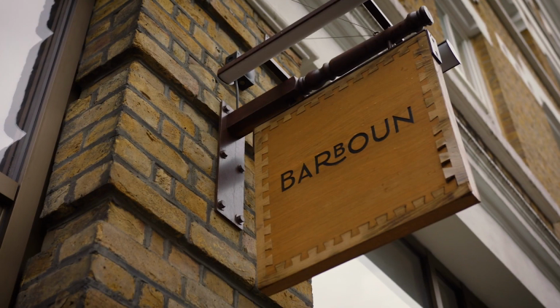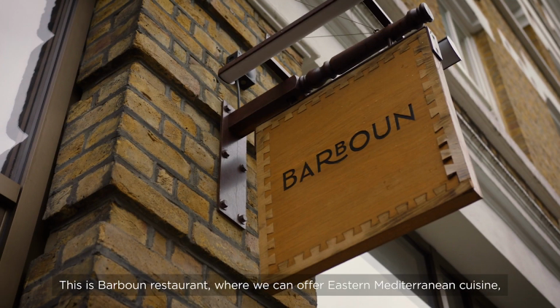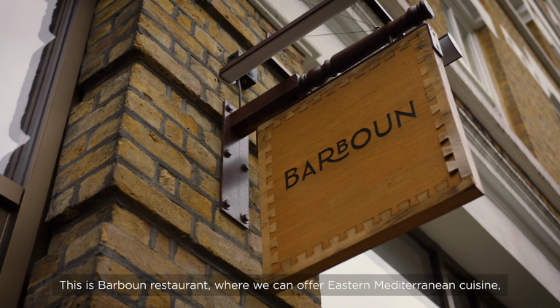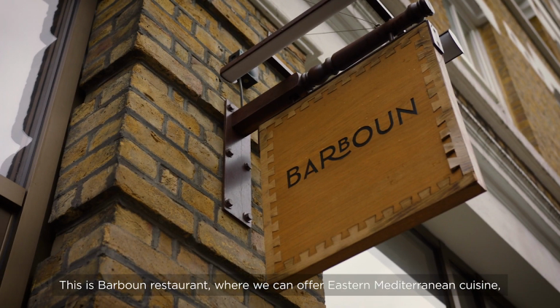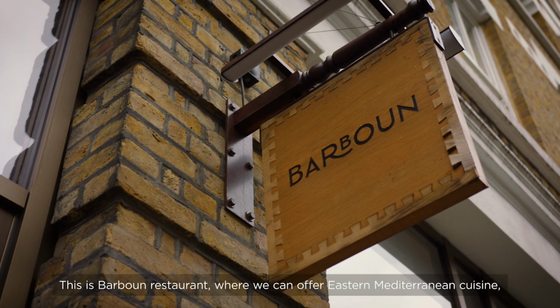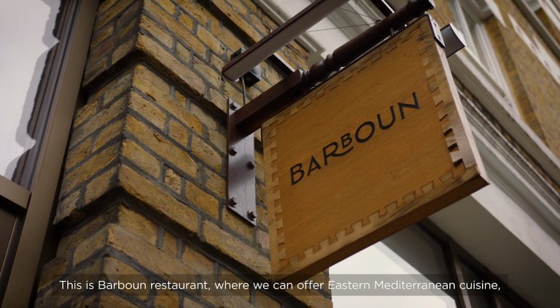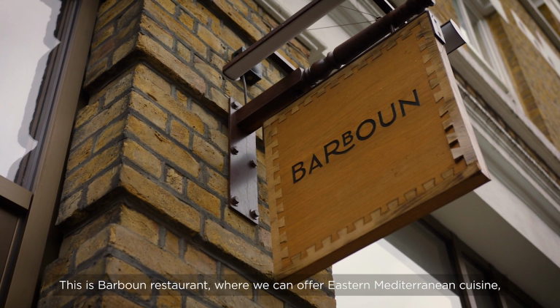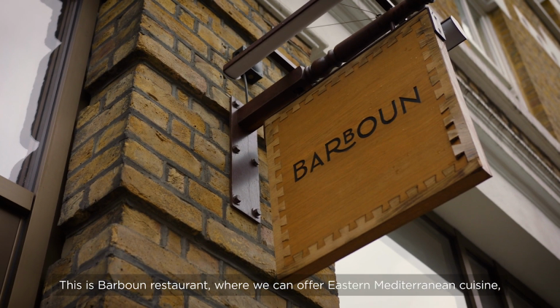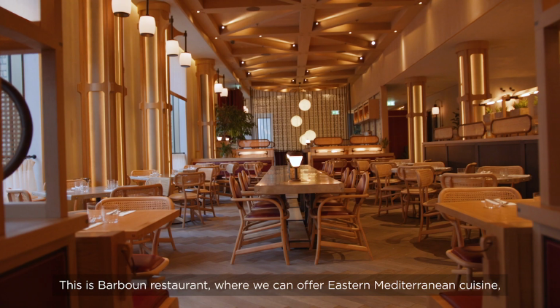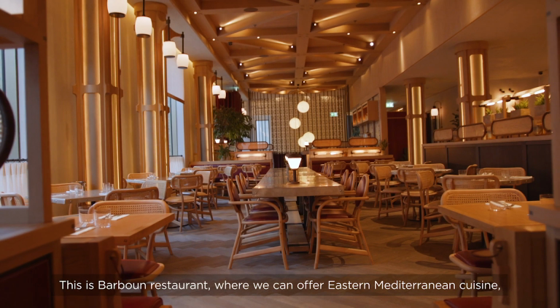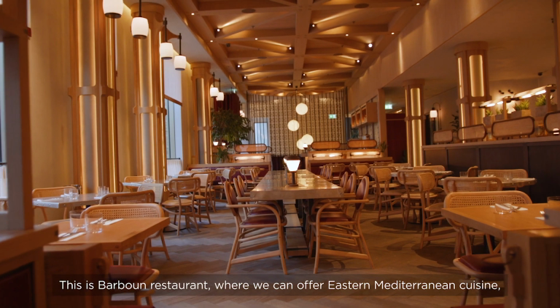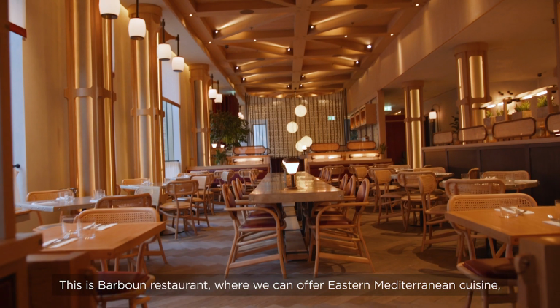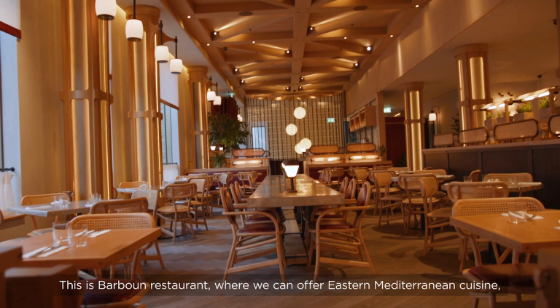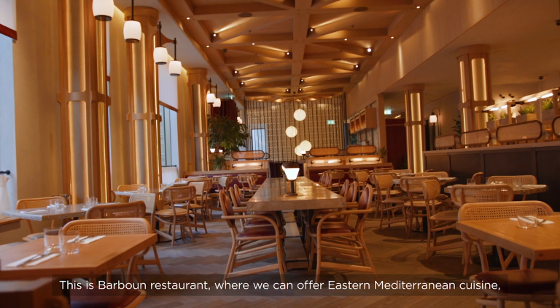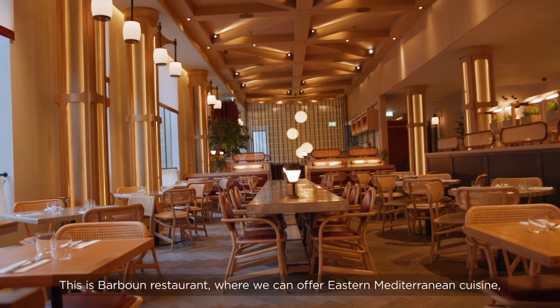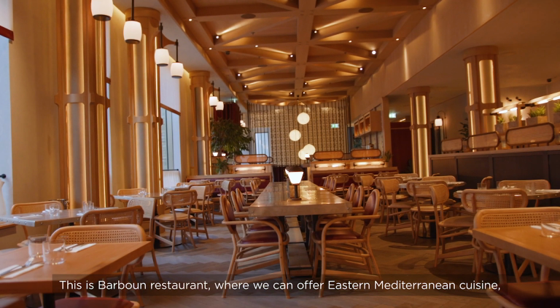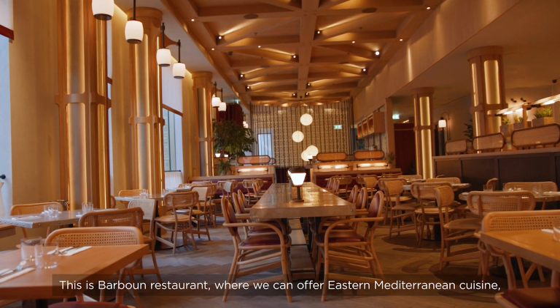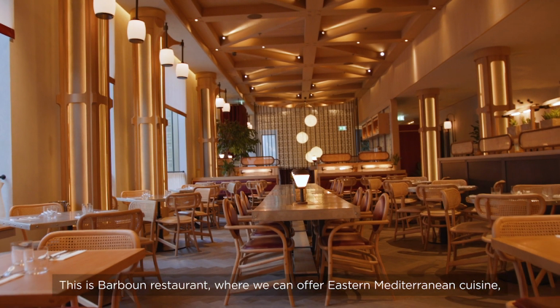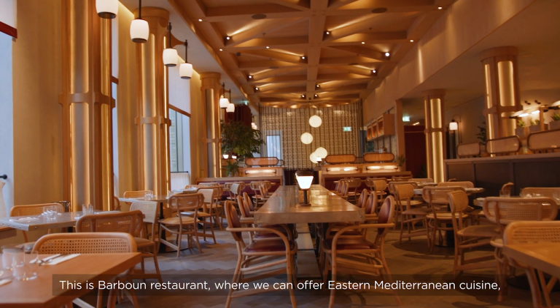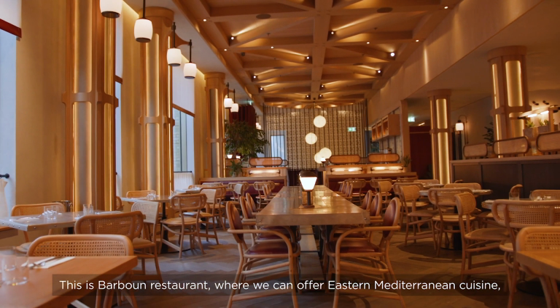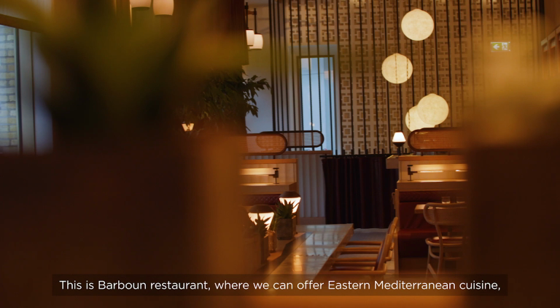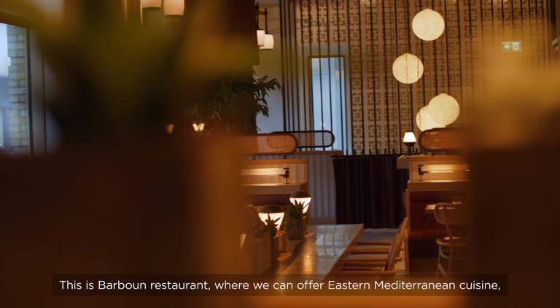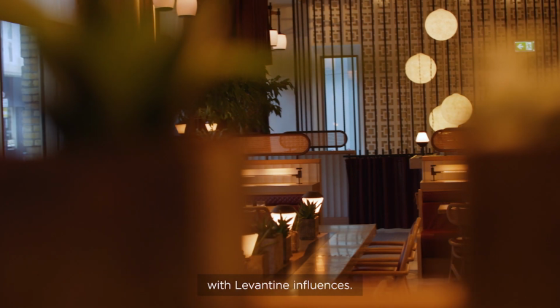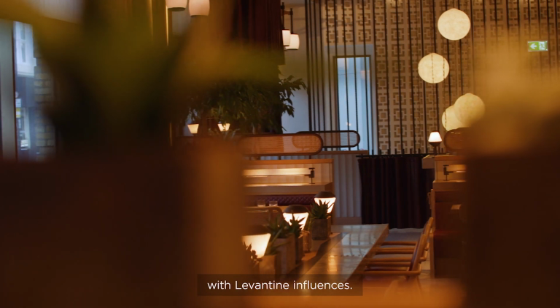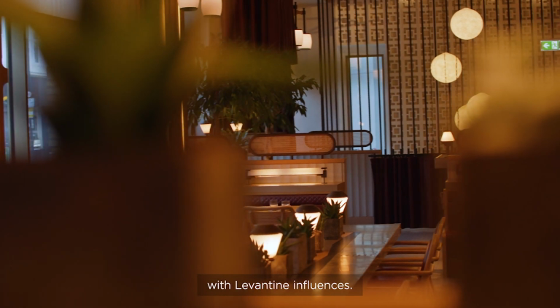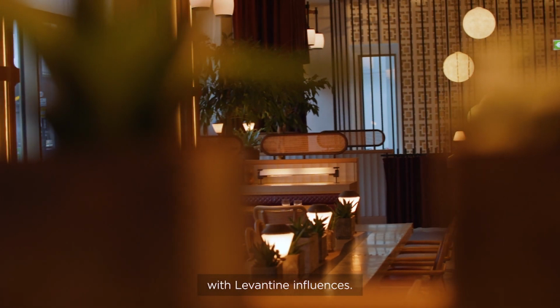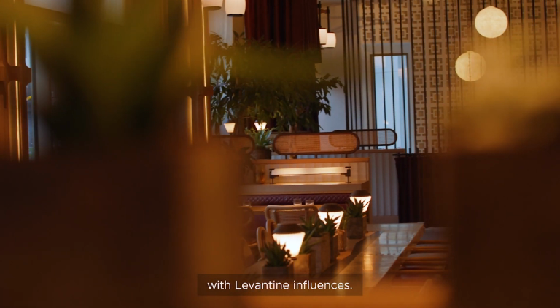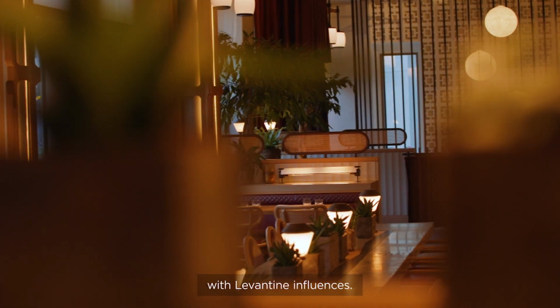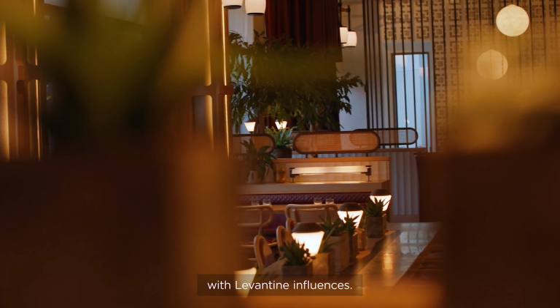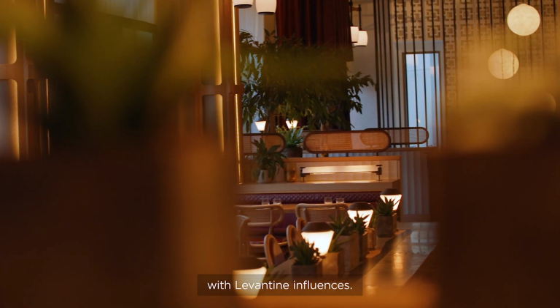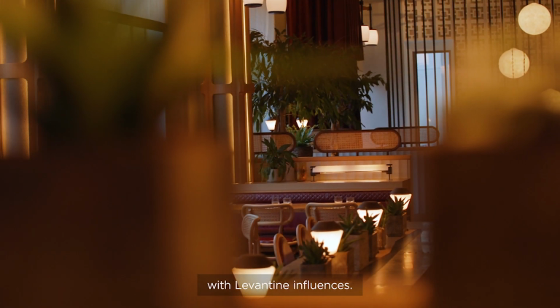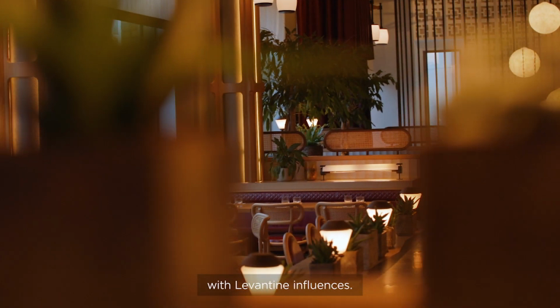This is Barbun restaurant, where we offer our Eastern Mediterranean cuisine with Levantine influences.